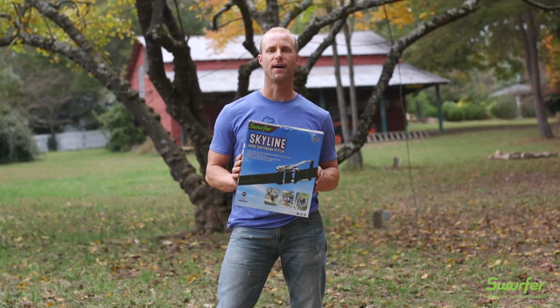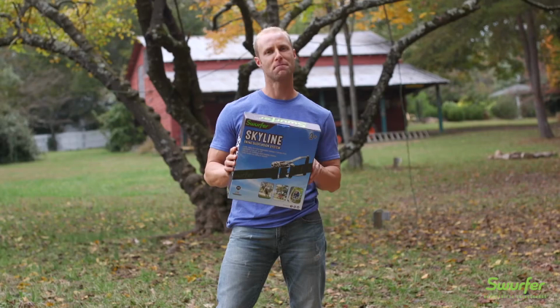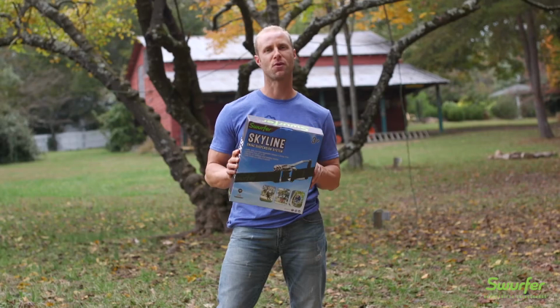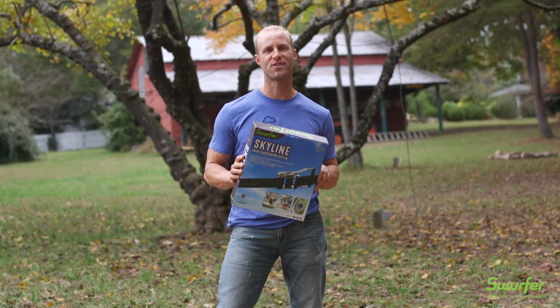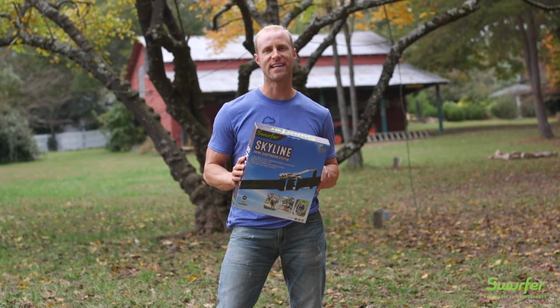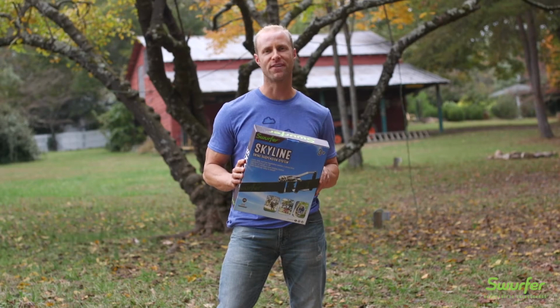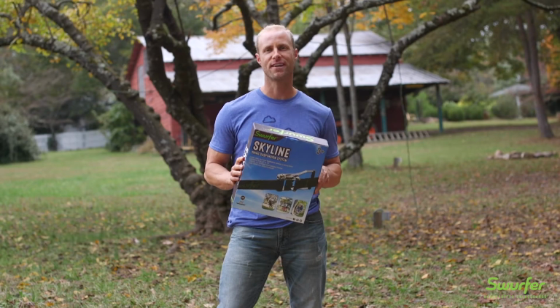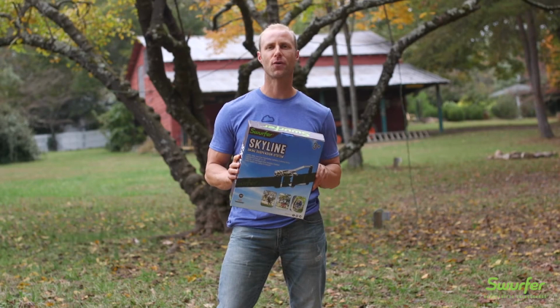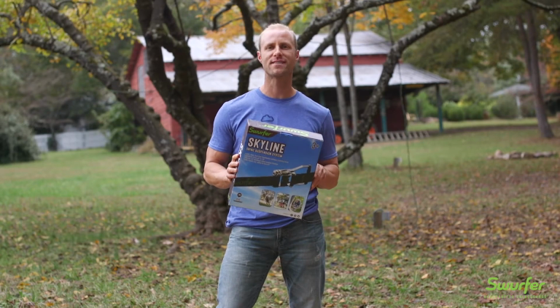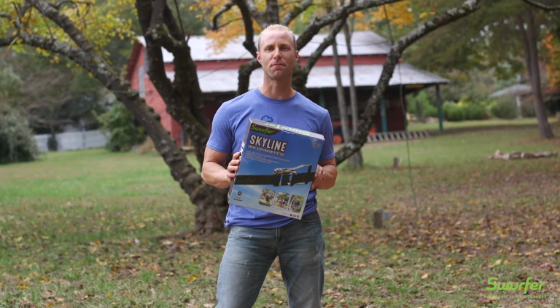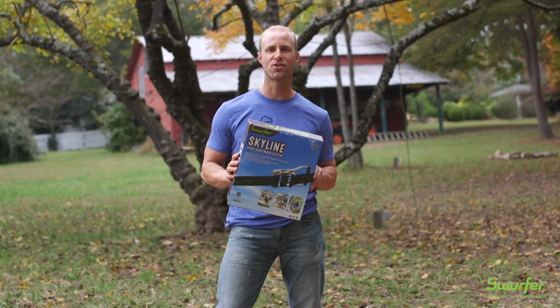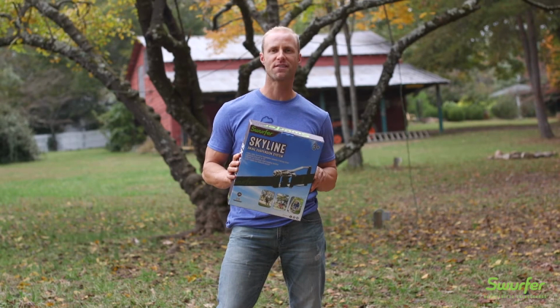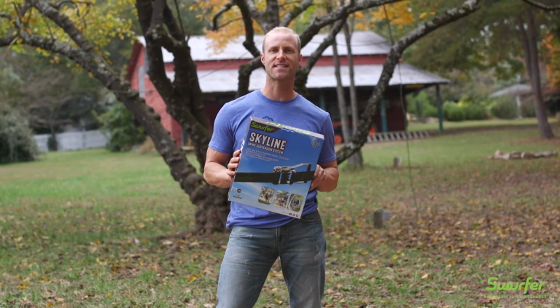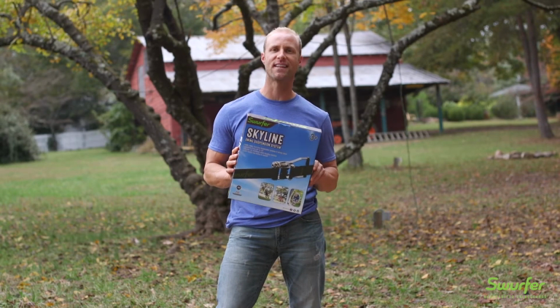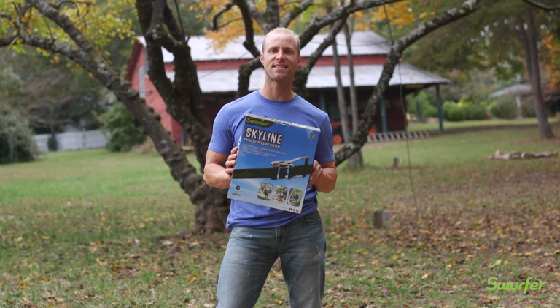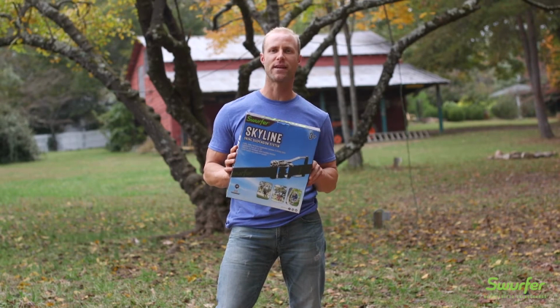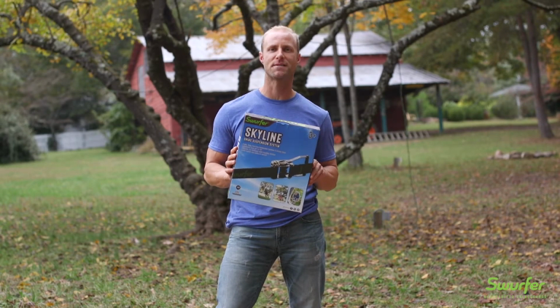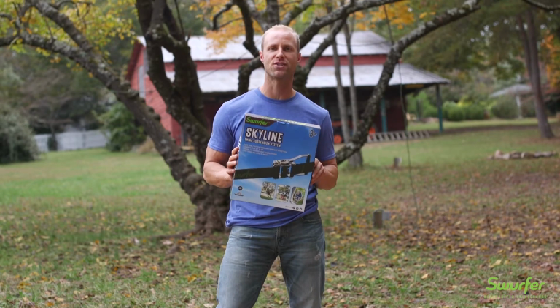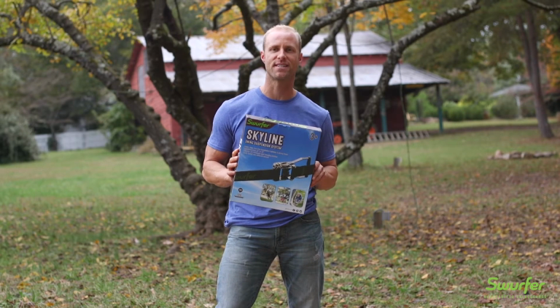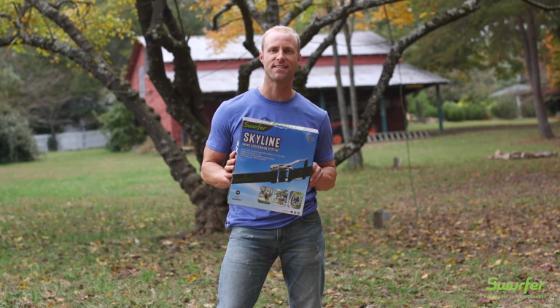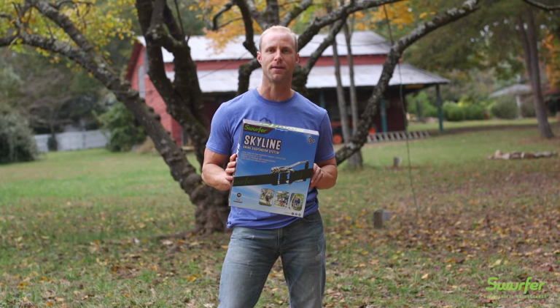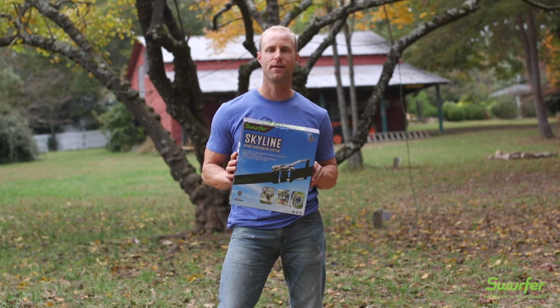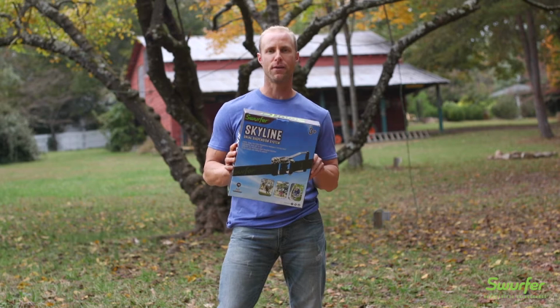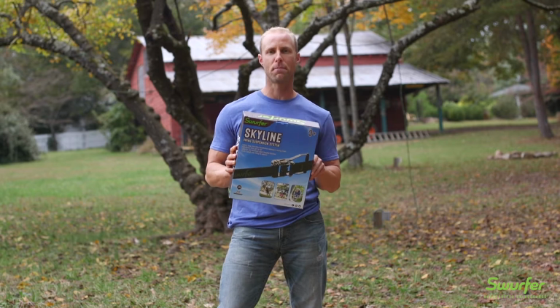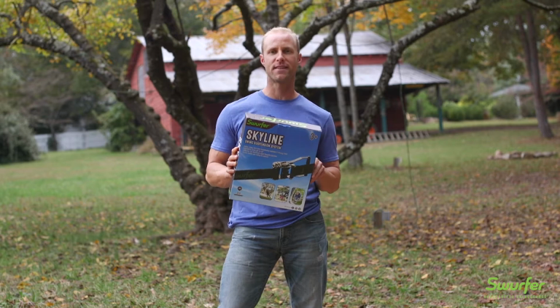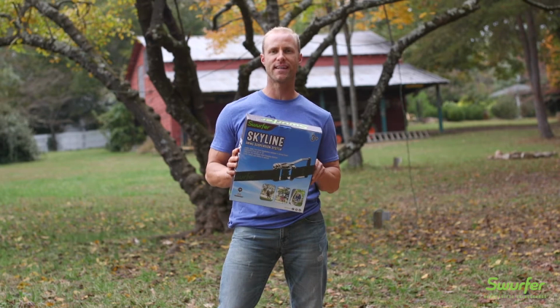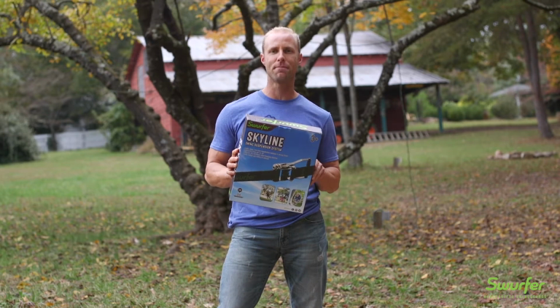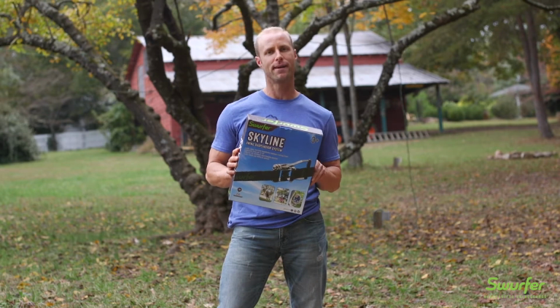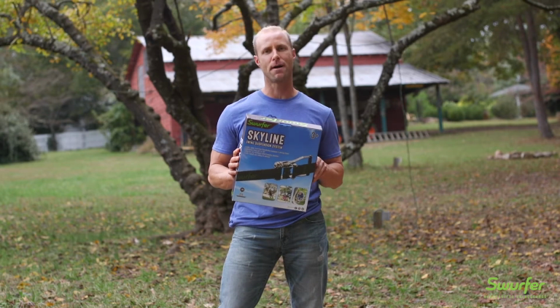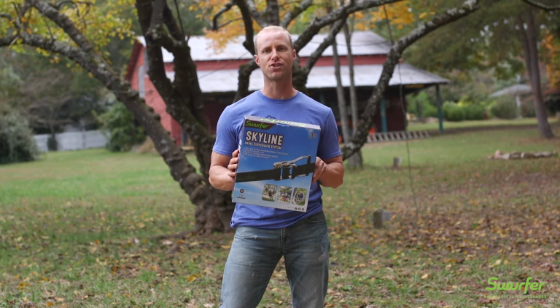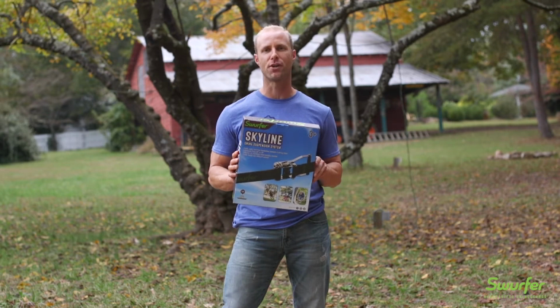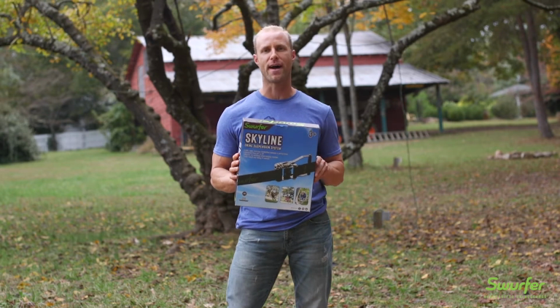I'm Swerfer Steve. Congrats on your purchase of the Skyline Swing Suspension System. You want to put this thing up? I'm going to show you how.